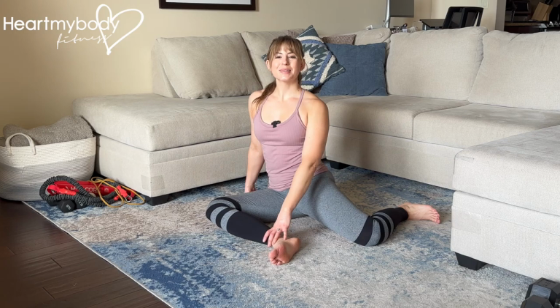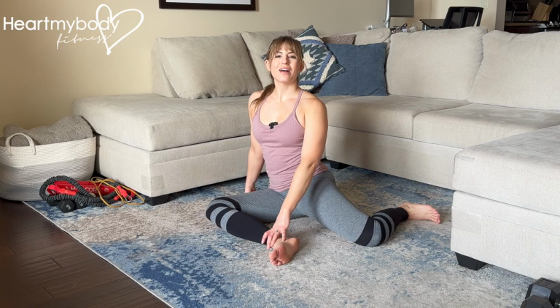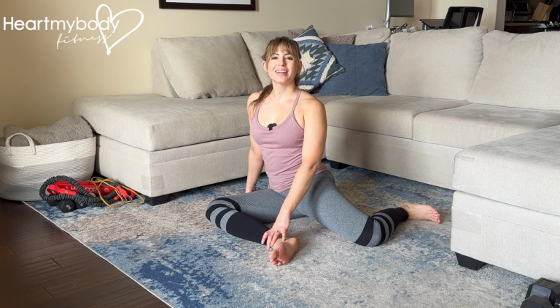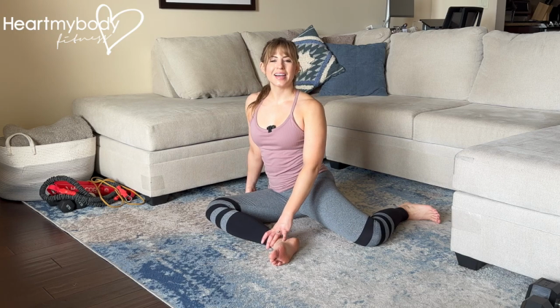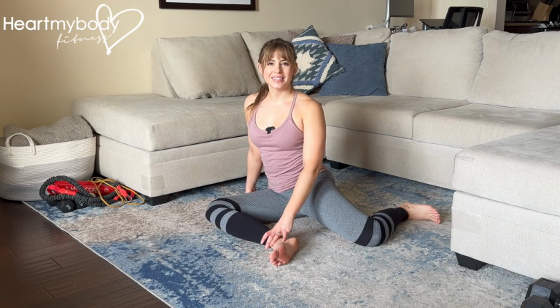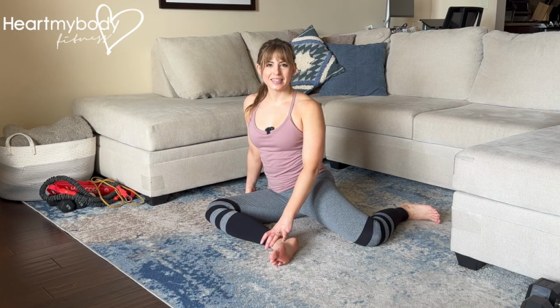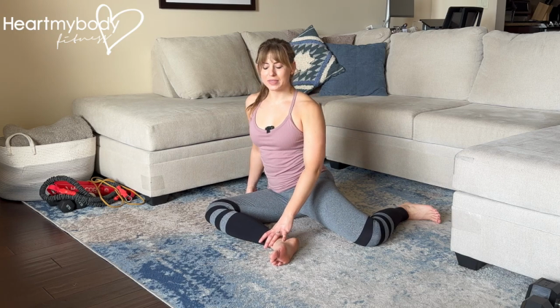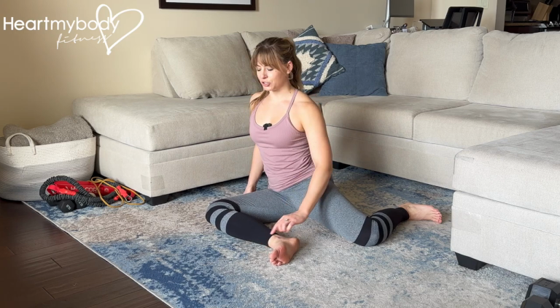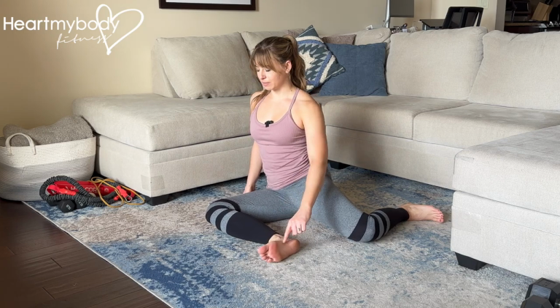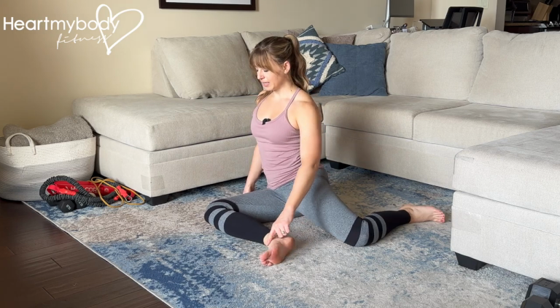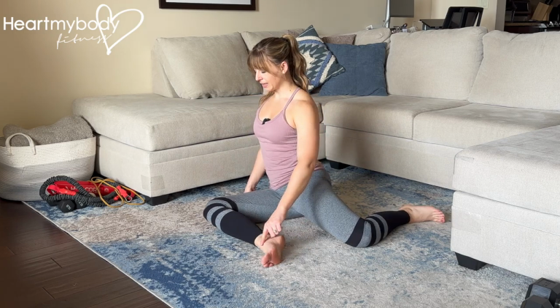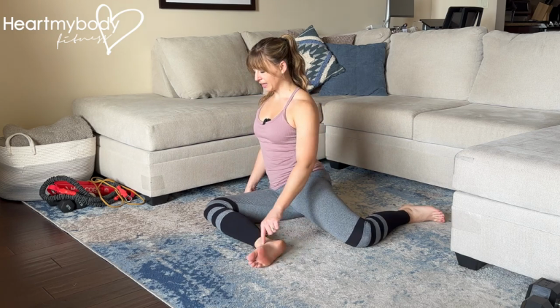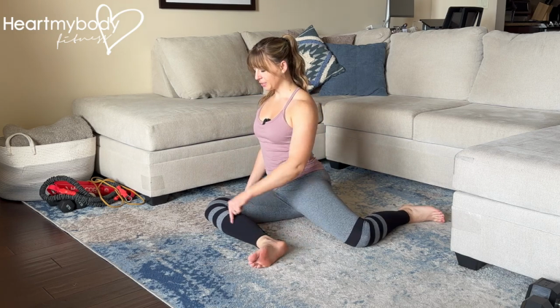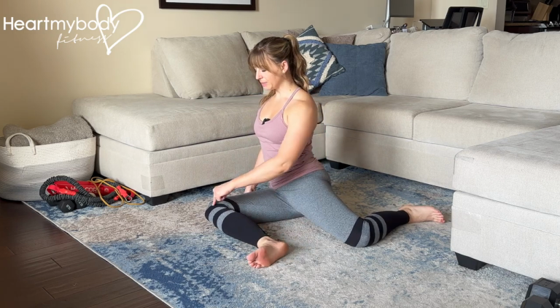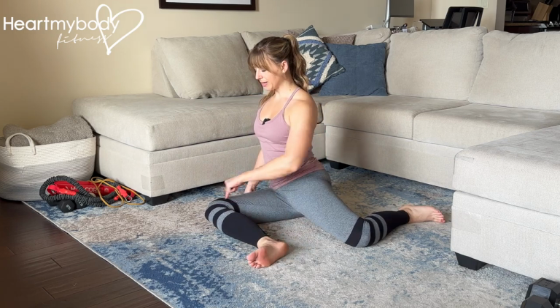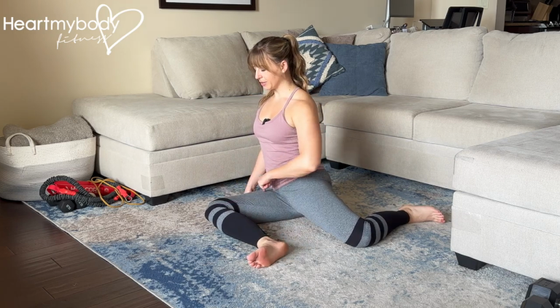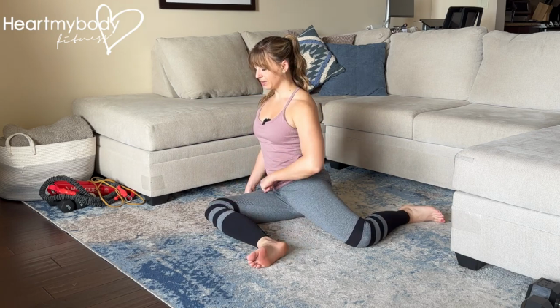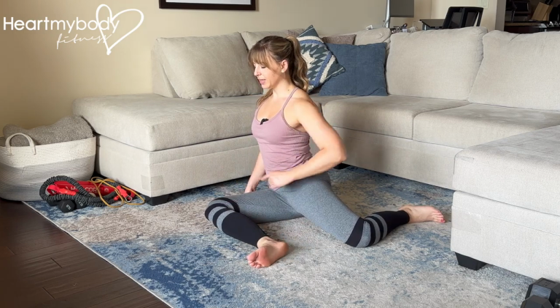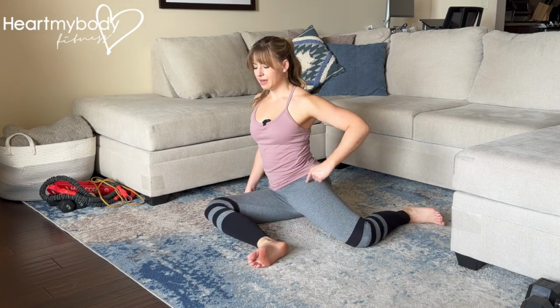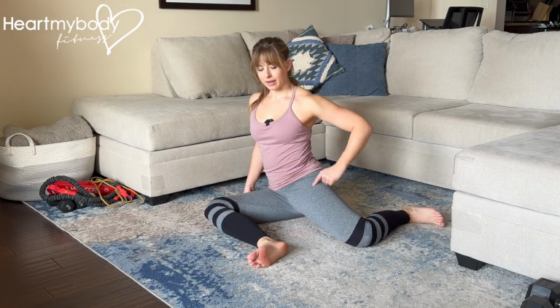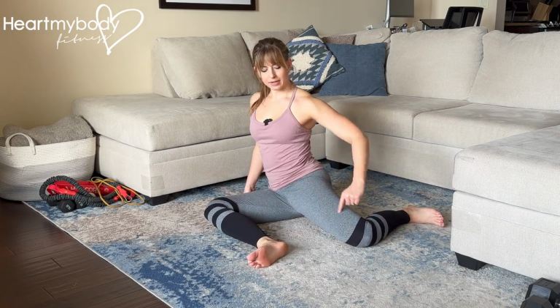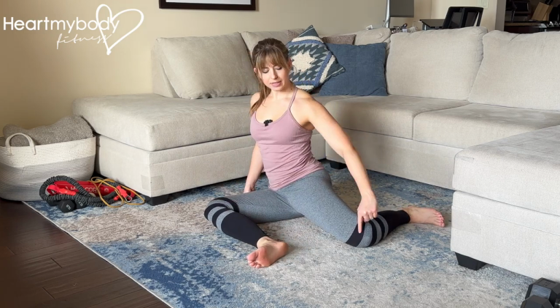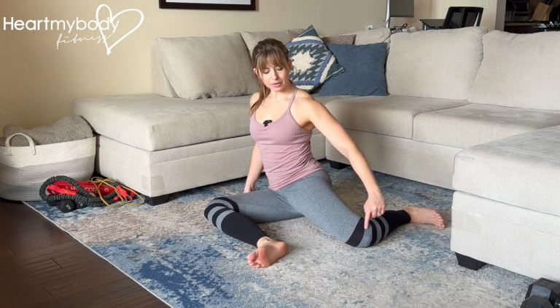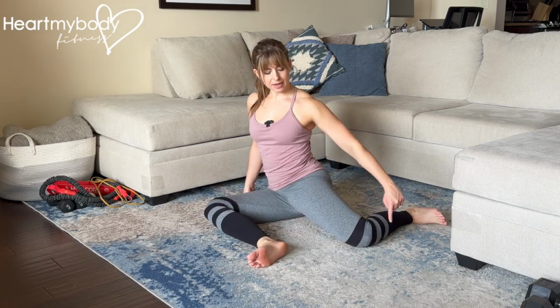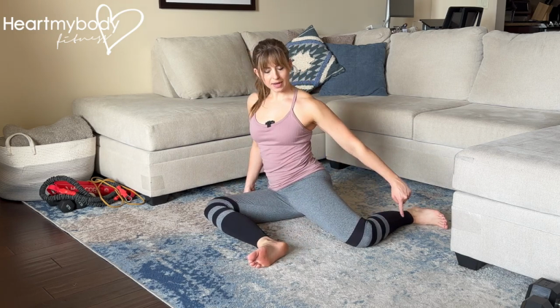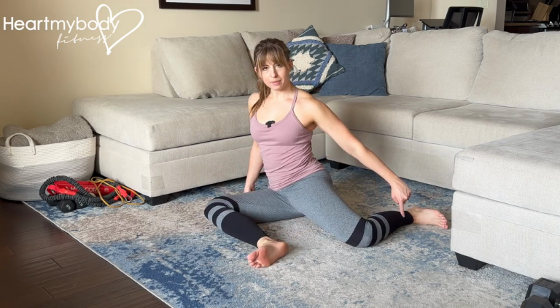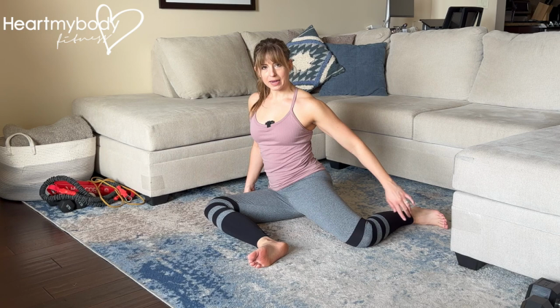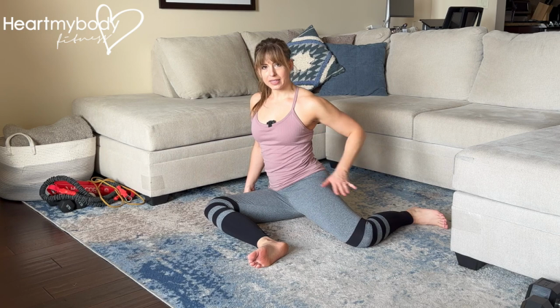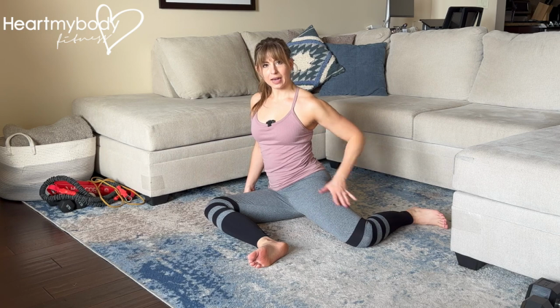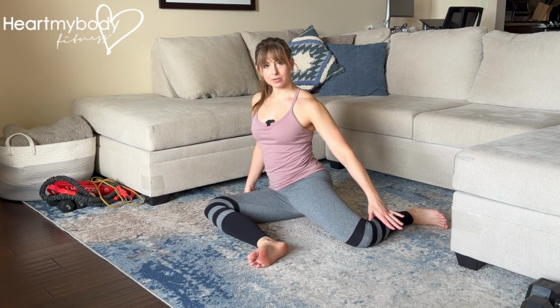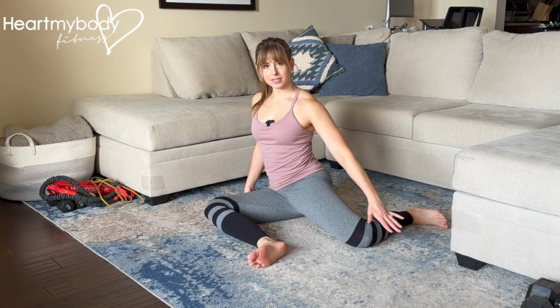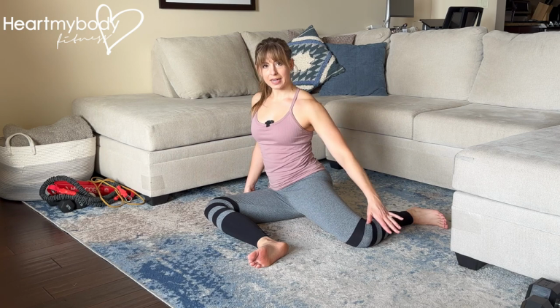Sit up tall in a 90-90 position, meaning a 90 degree bend at your front knee and a 90 degree bend at your back knee out to the side.